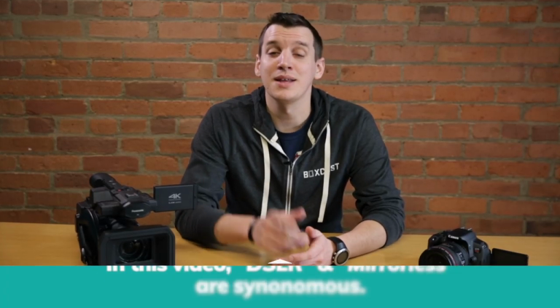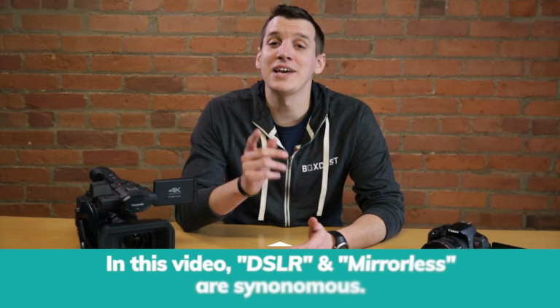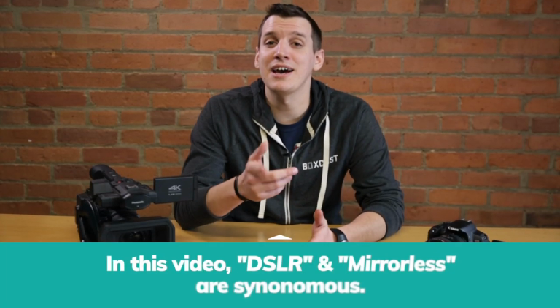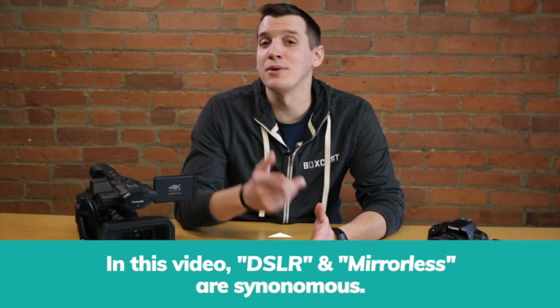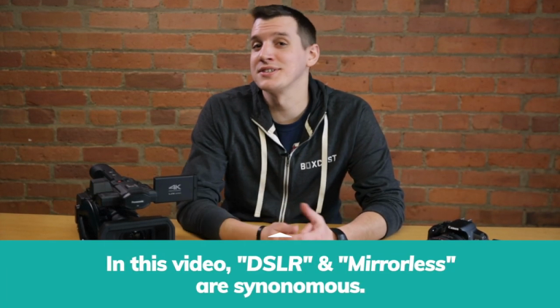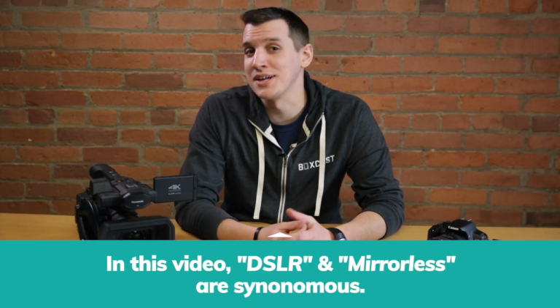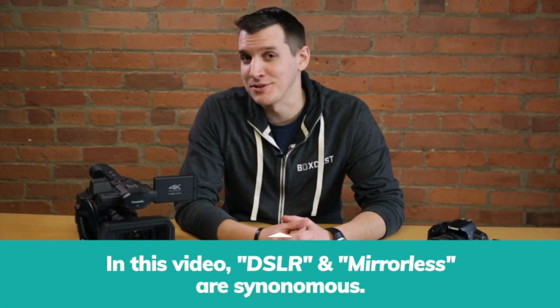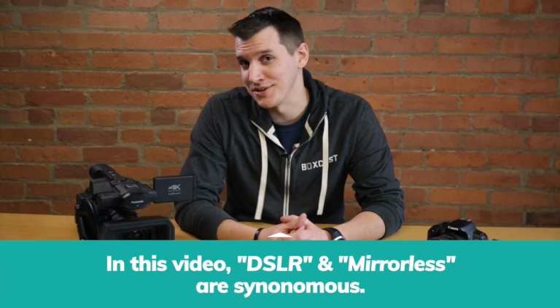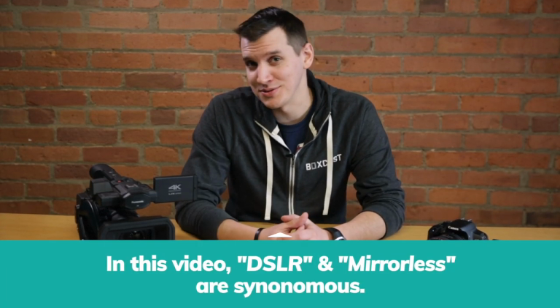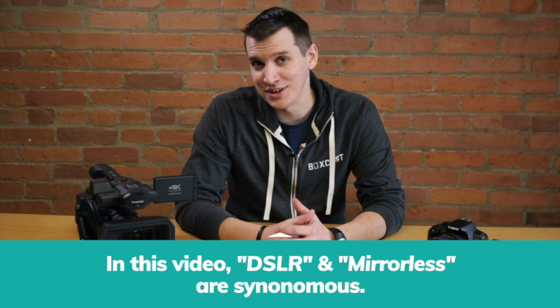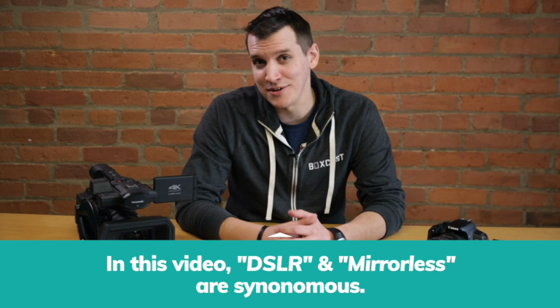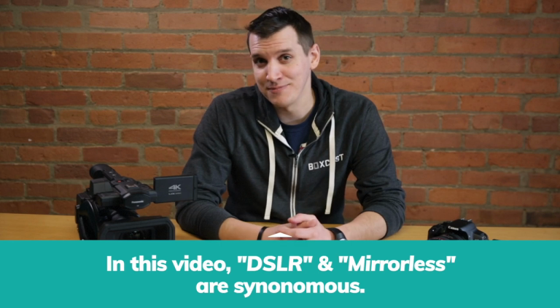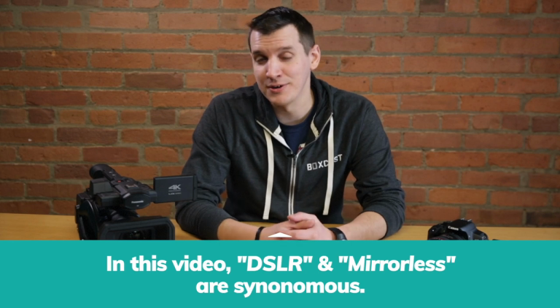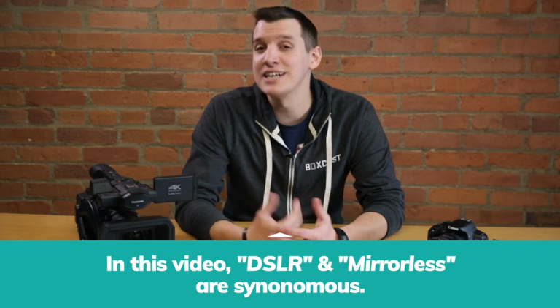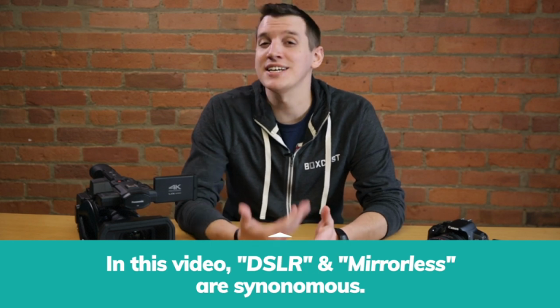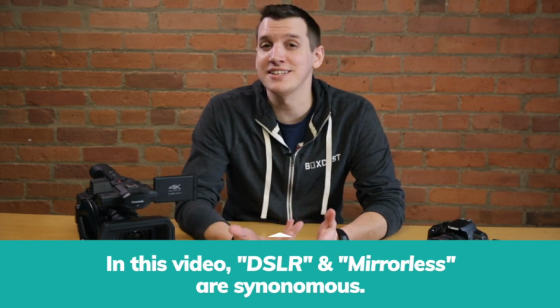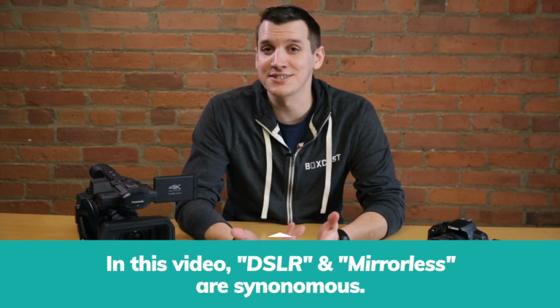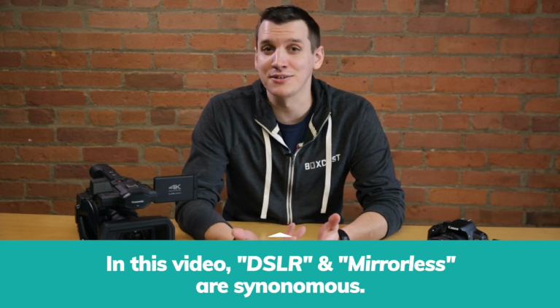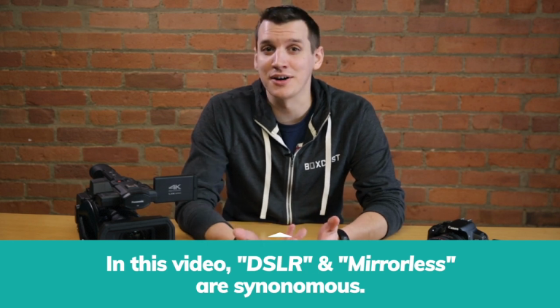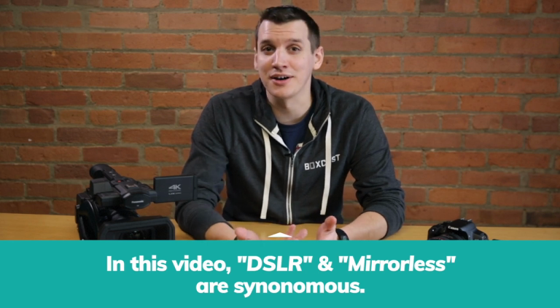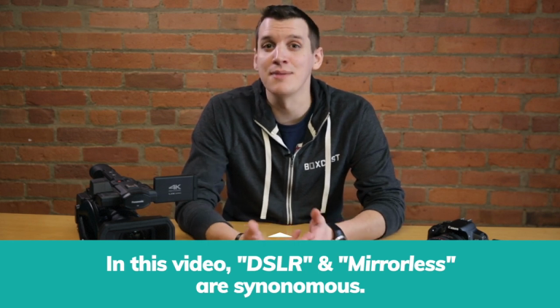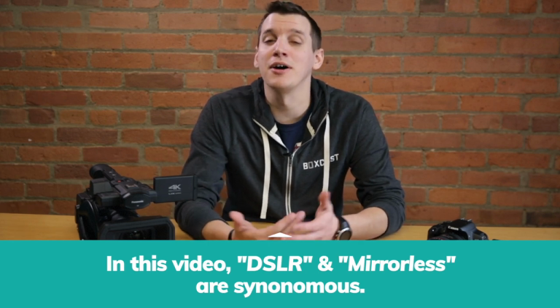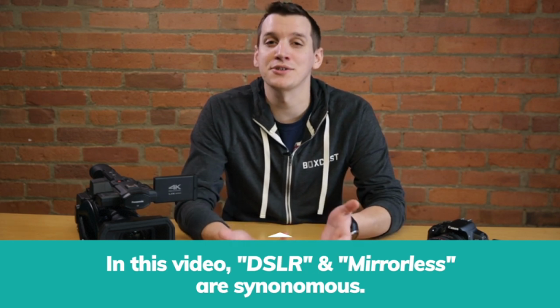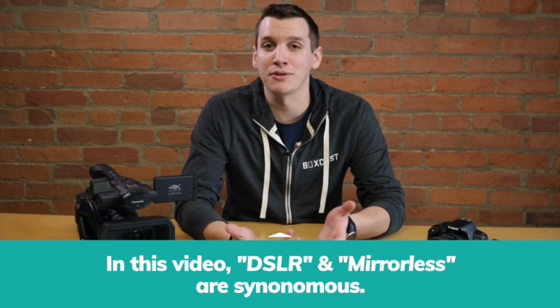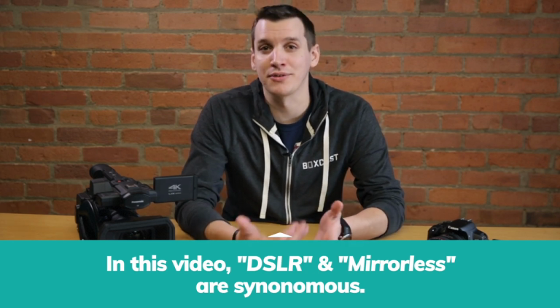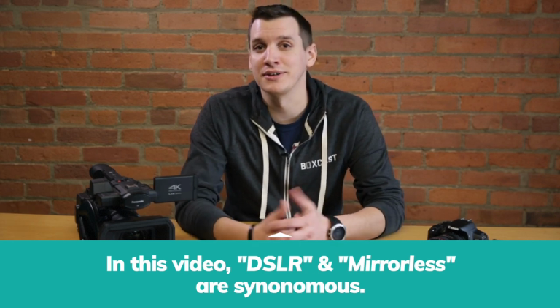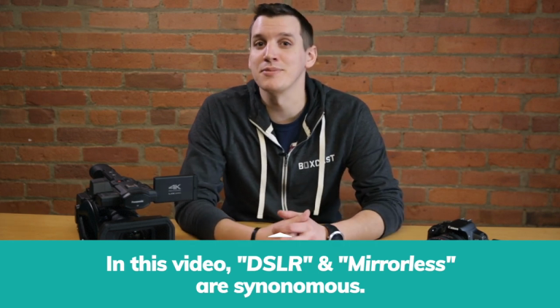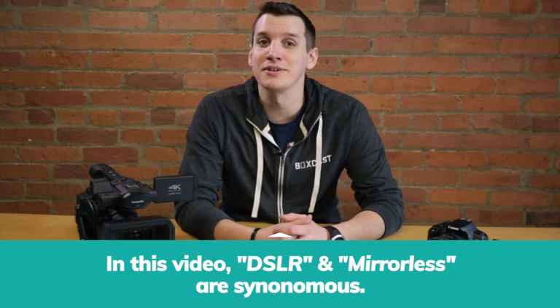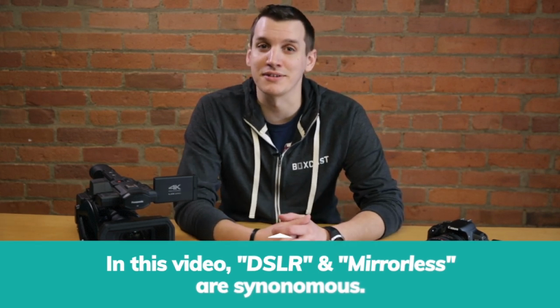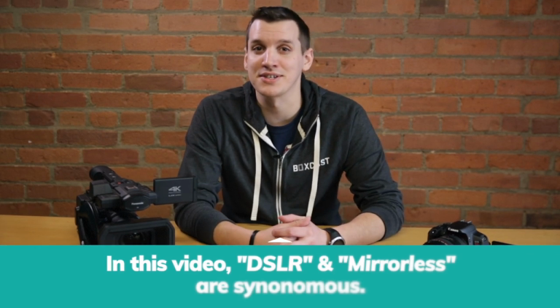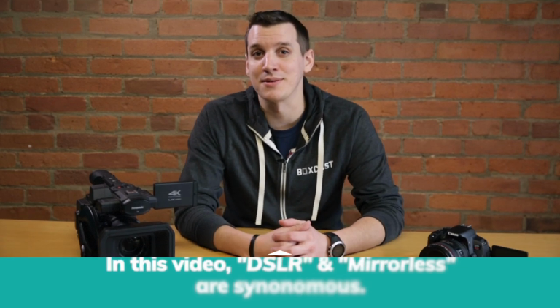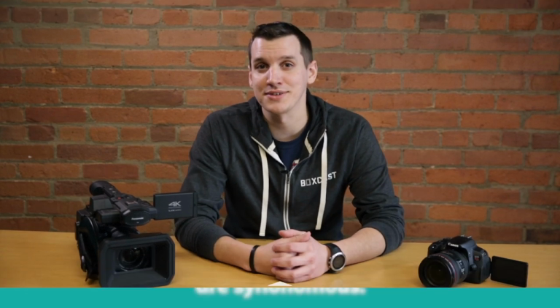Let me add one disclaimer to this video. When I say DSLR, I'm also referring to mirrorless cameras.